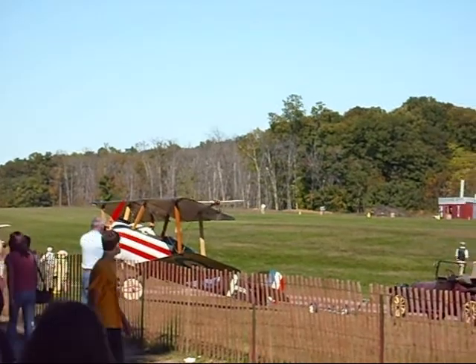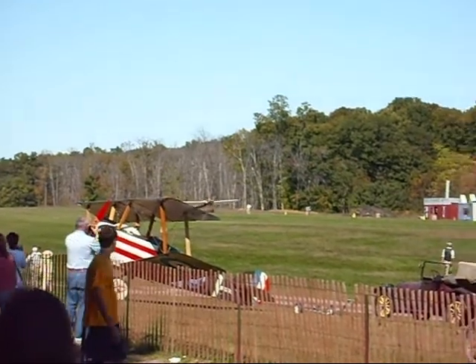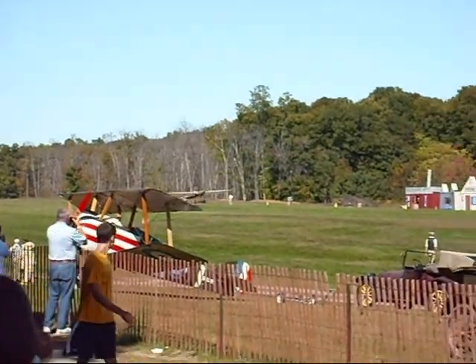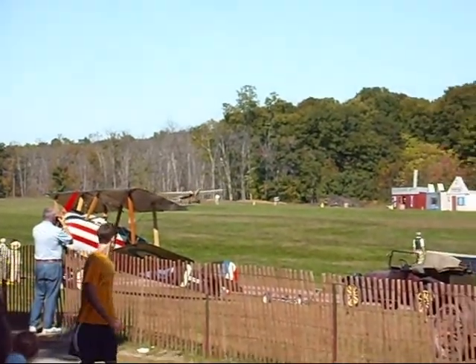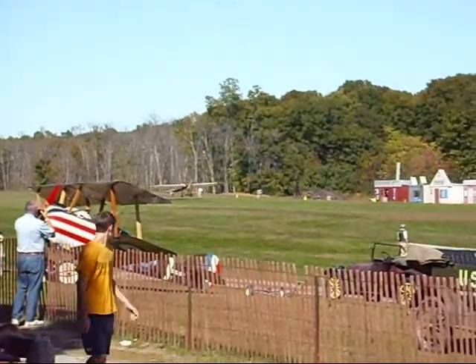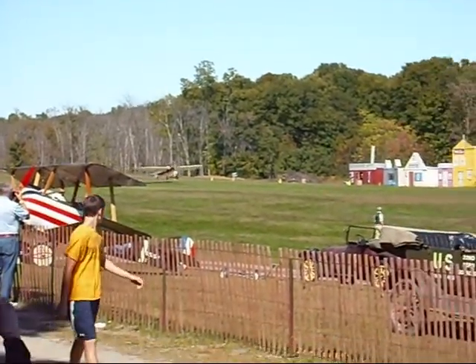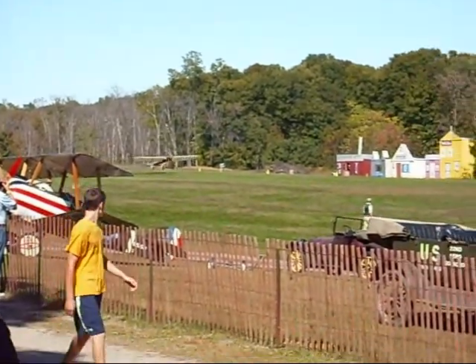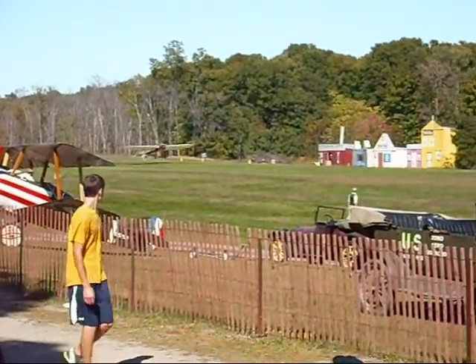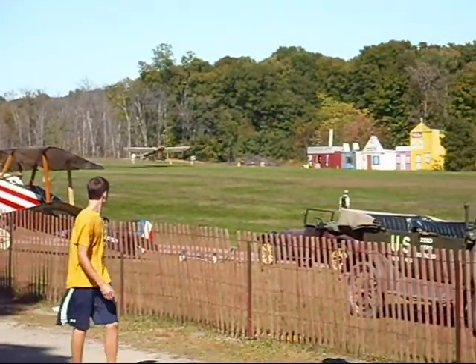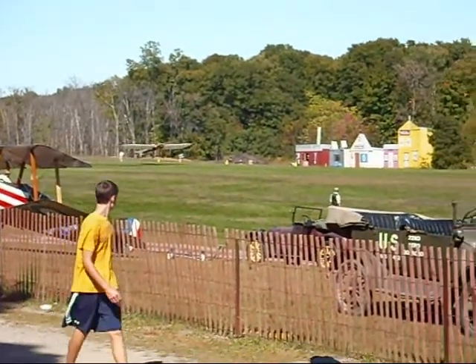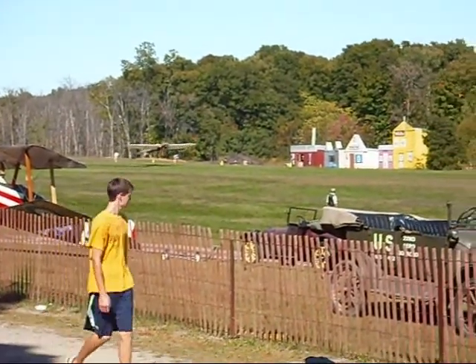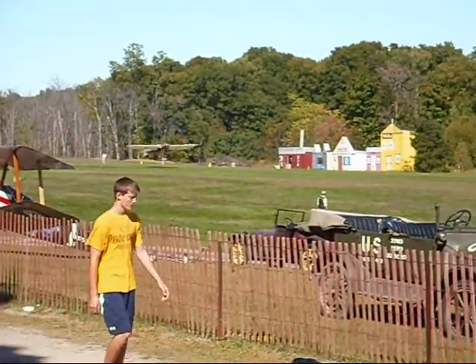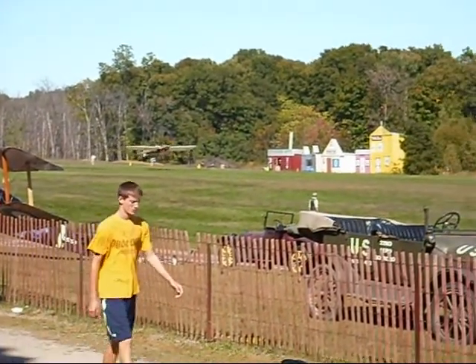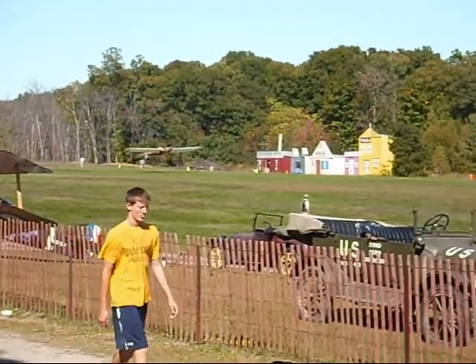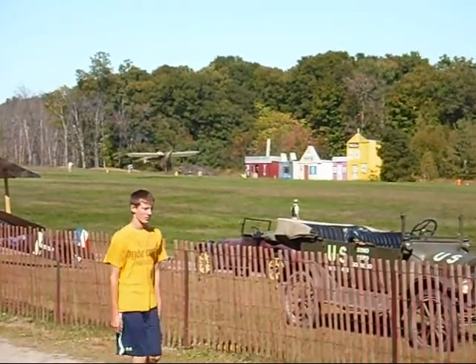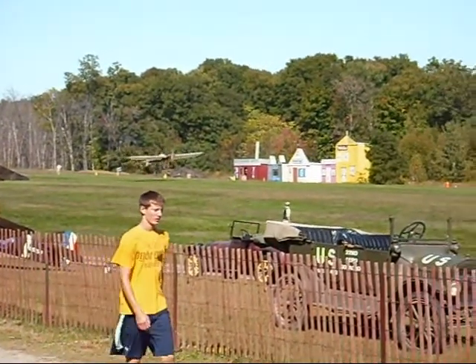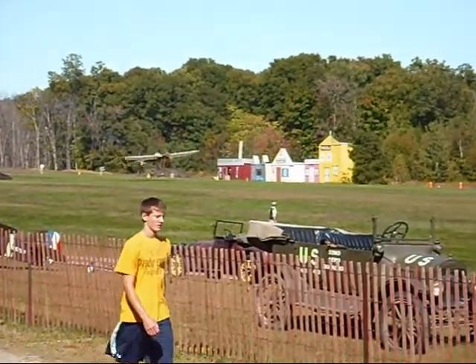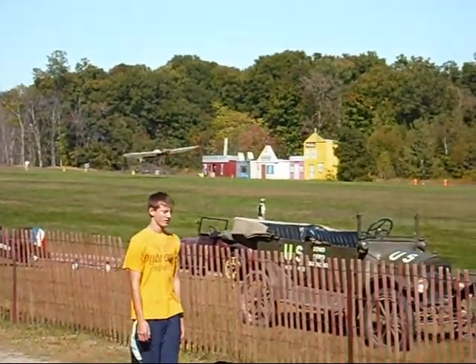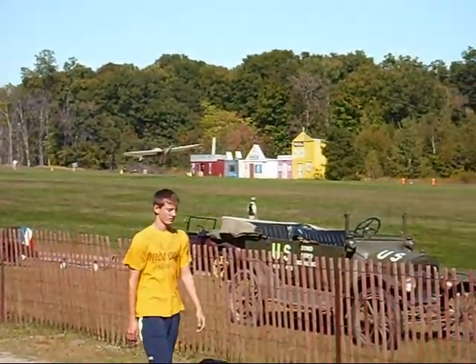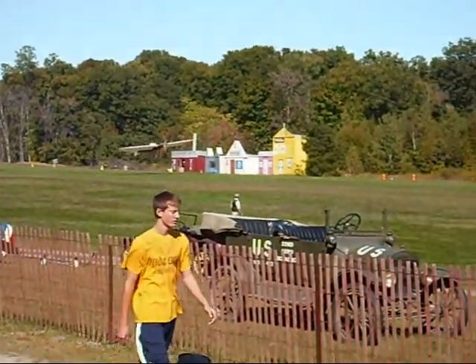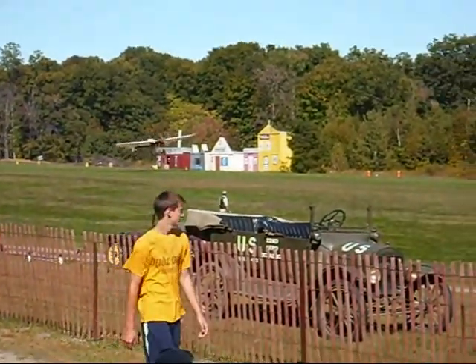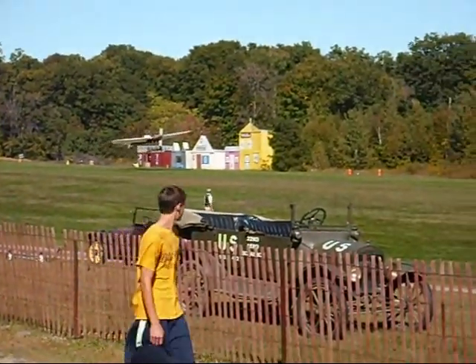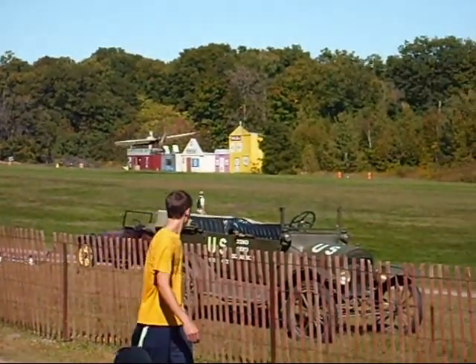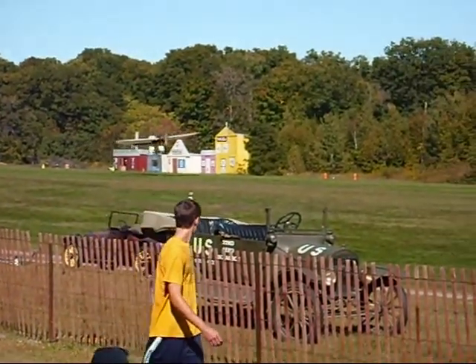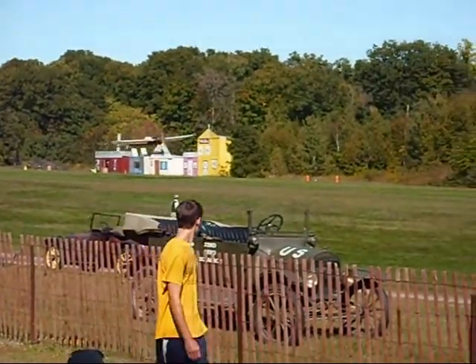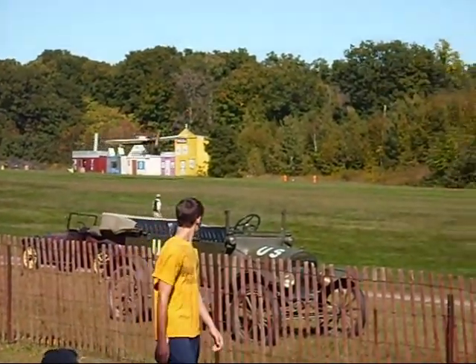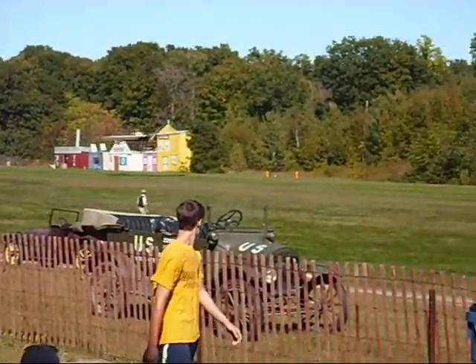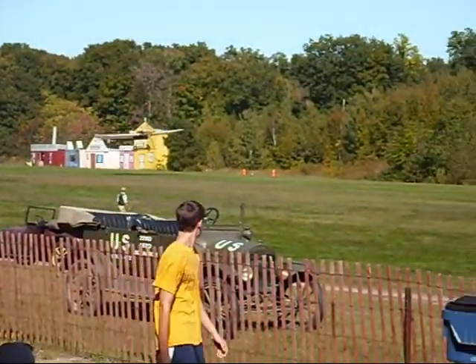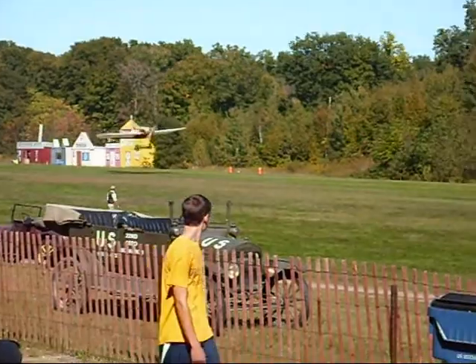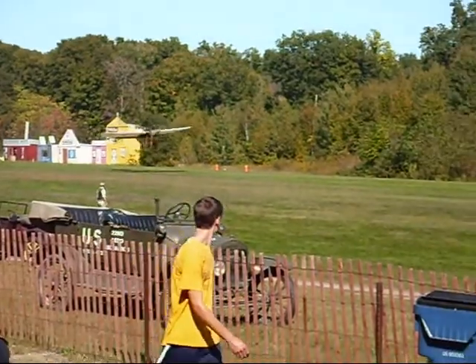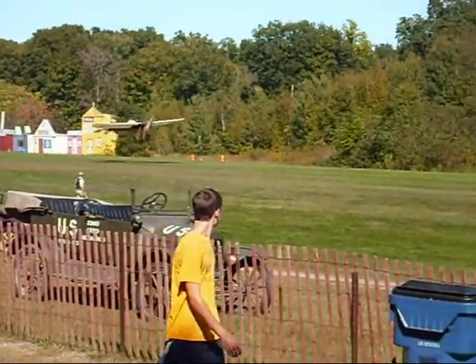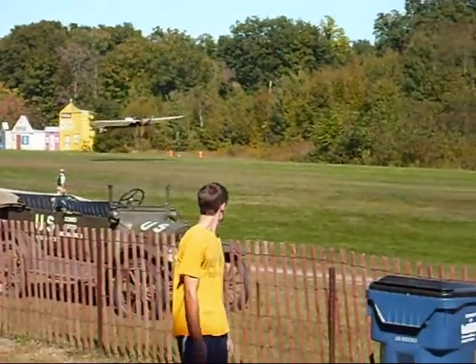There we go — from 1910, the Henry Farman plane. Beautiful plane.